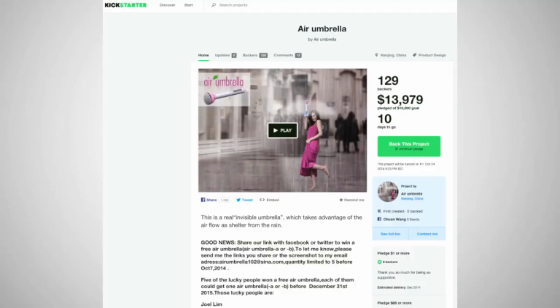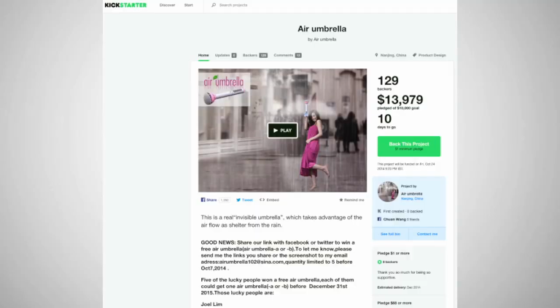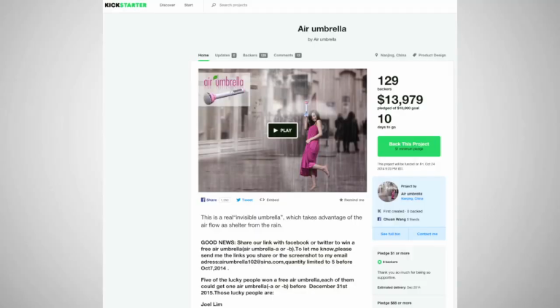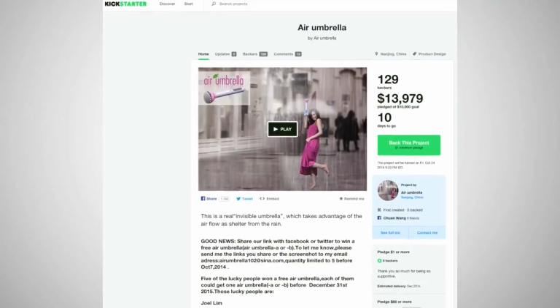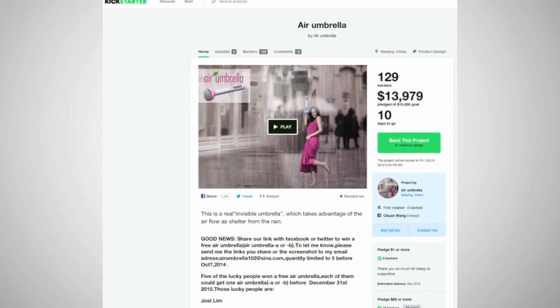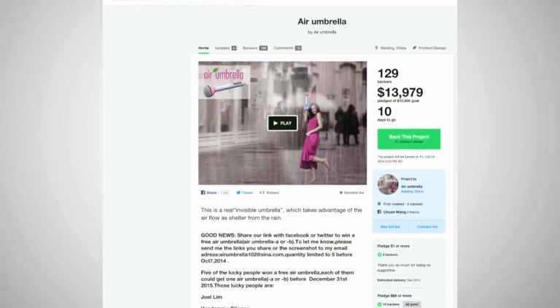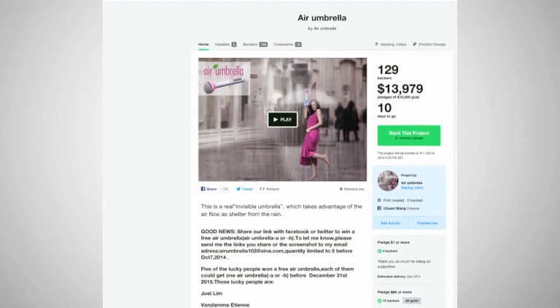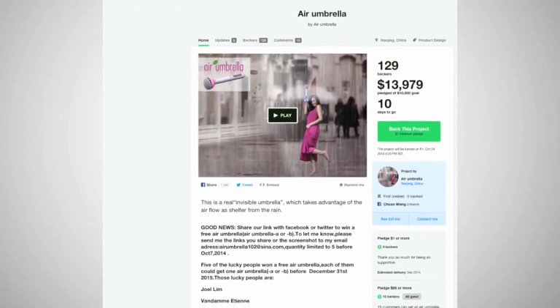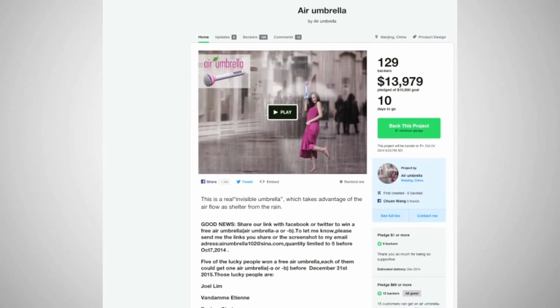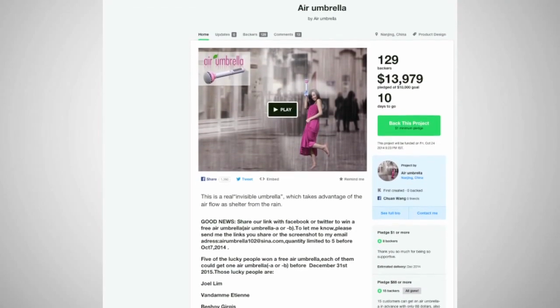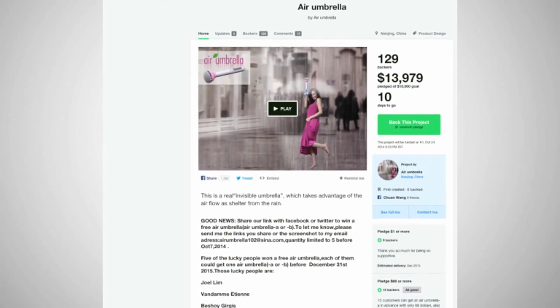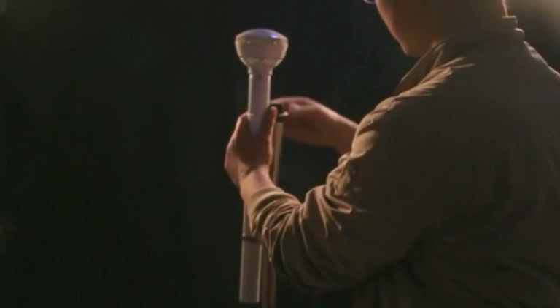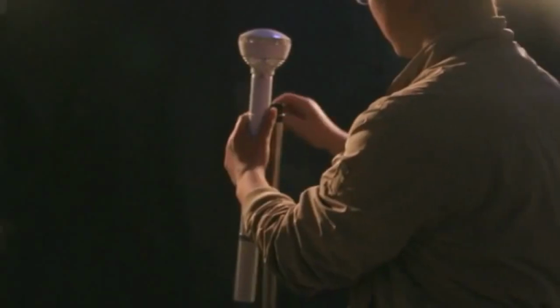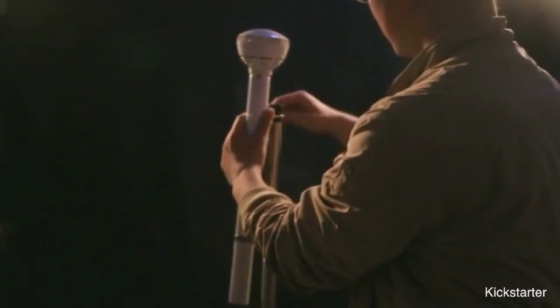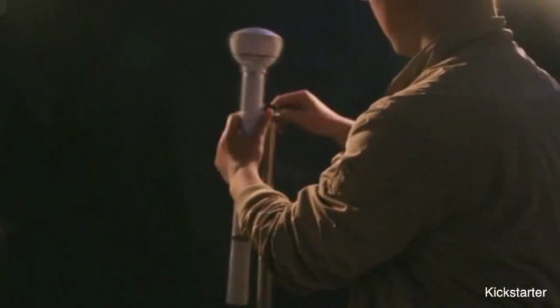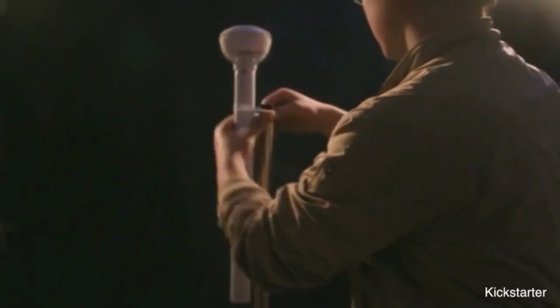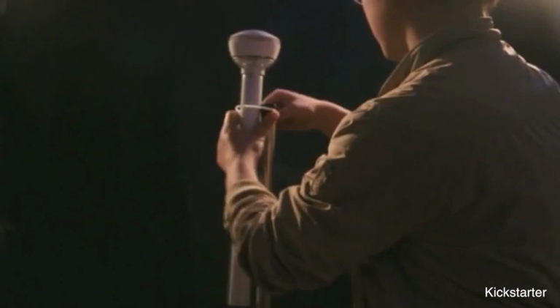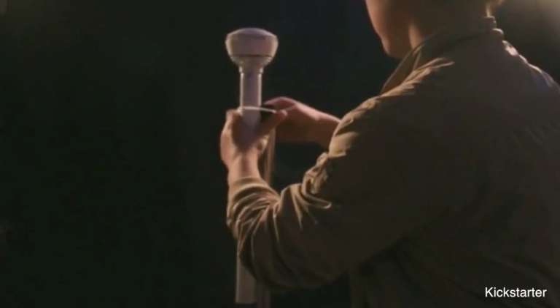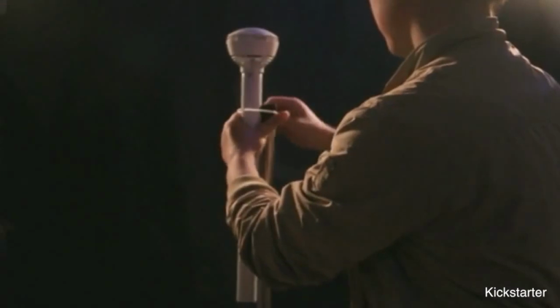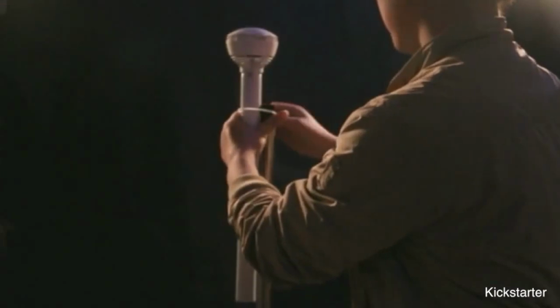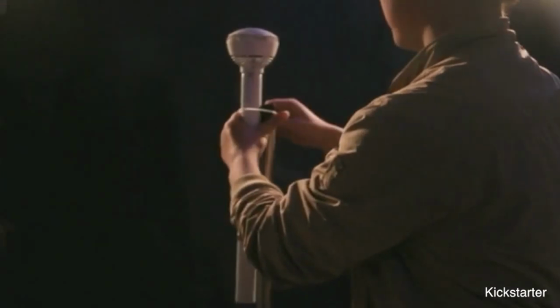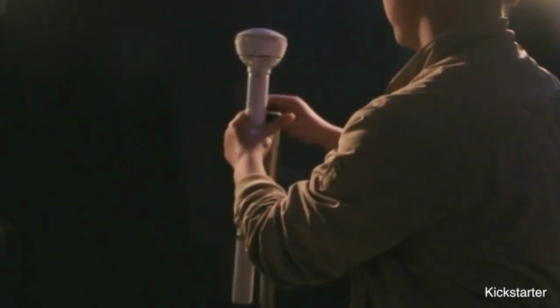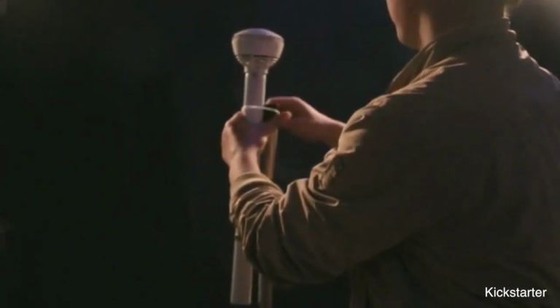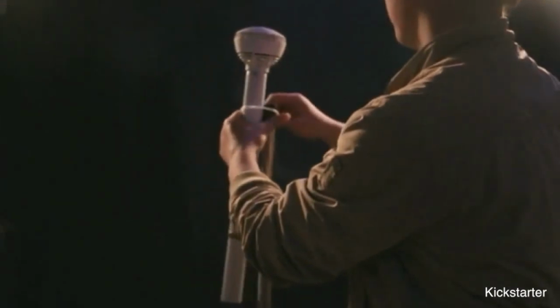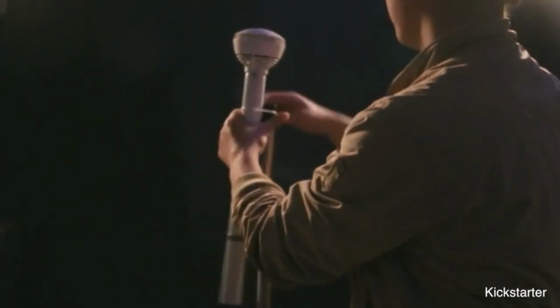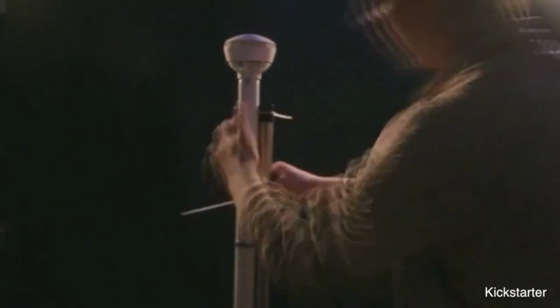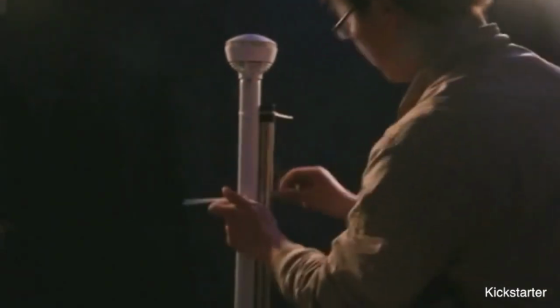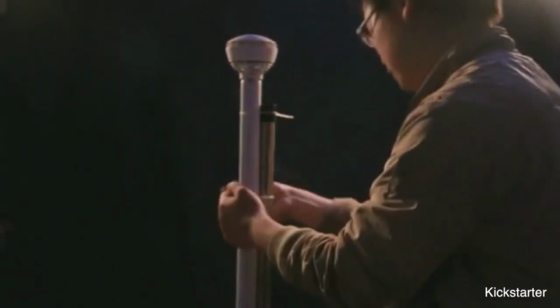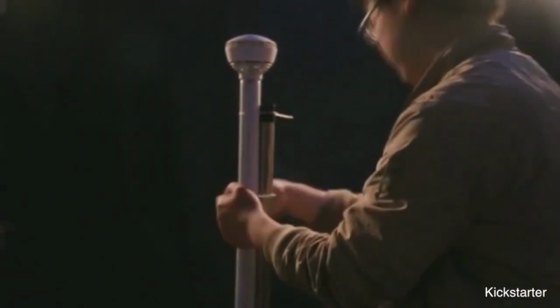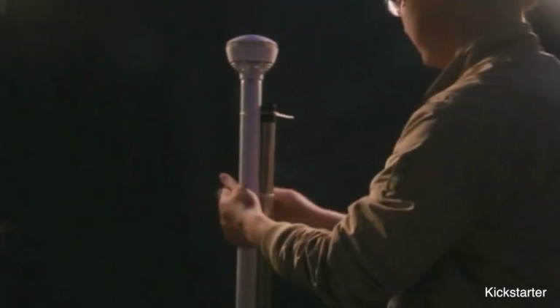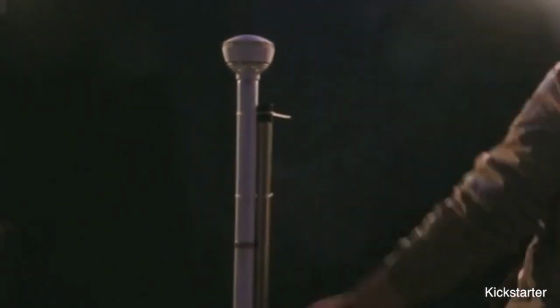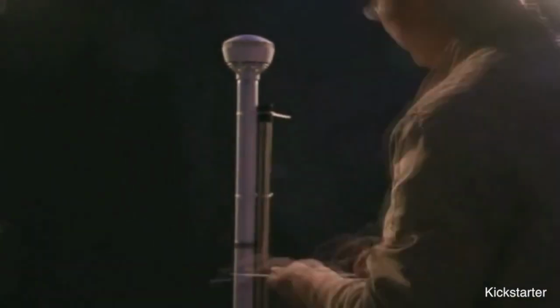The so-called air umbrella is a project on Kickstarter. The item doesn't look like a normal umbrella, but instead bears more of a resemblance to a decent-sized microphone.